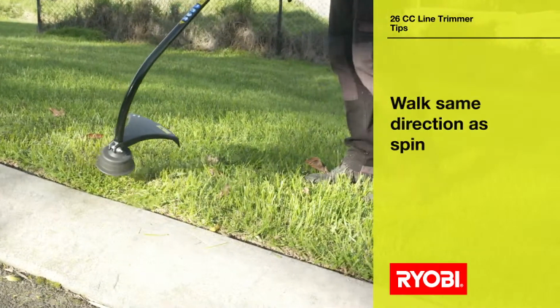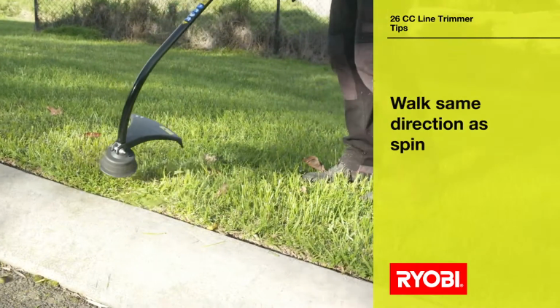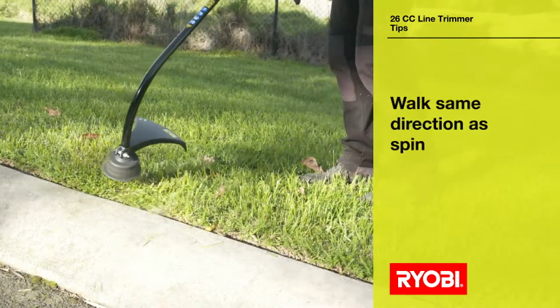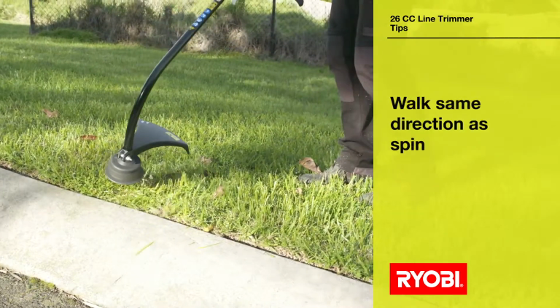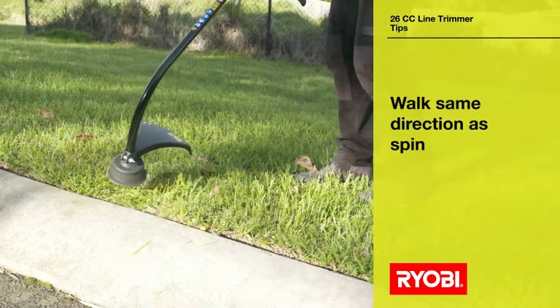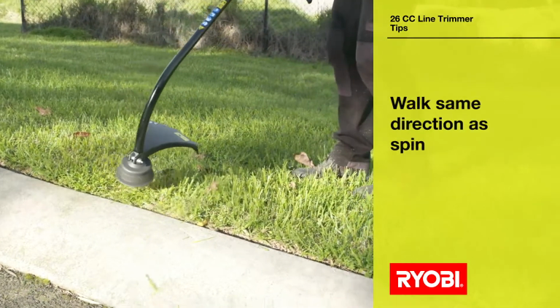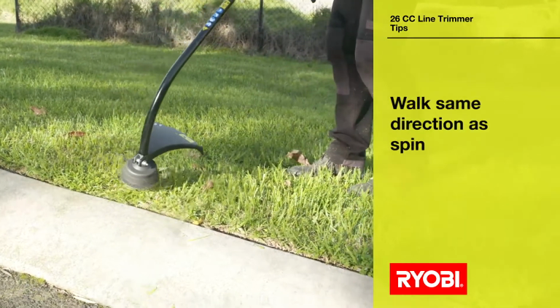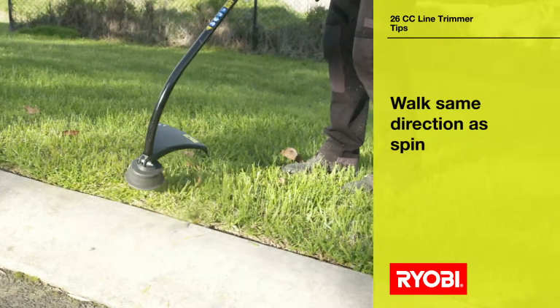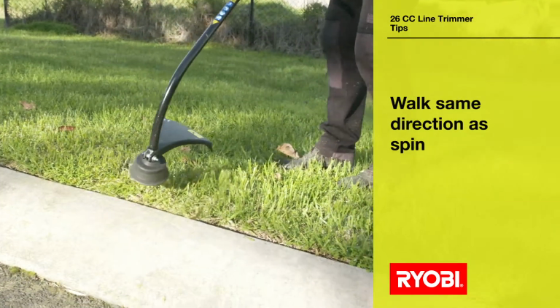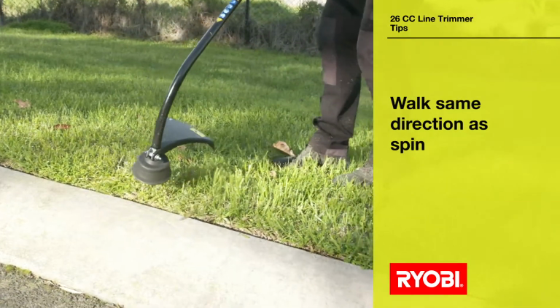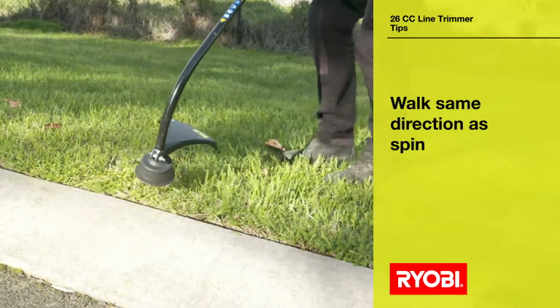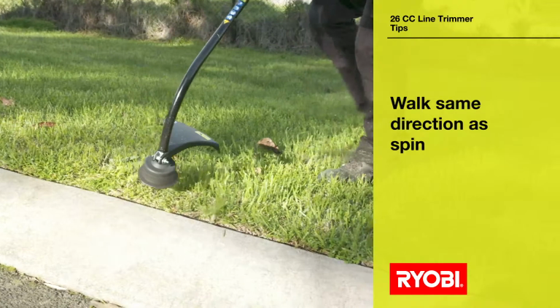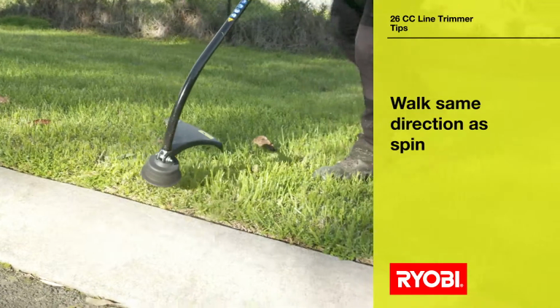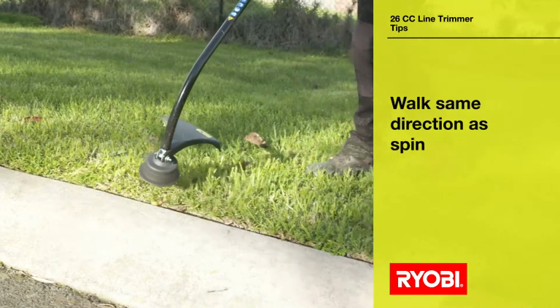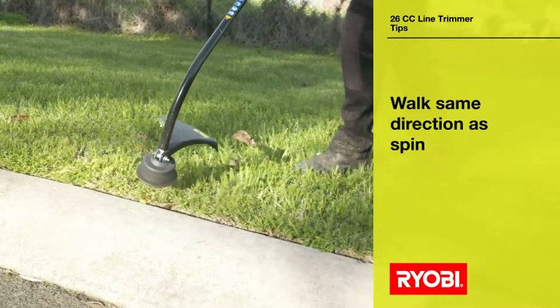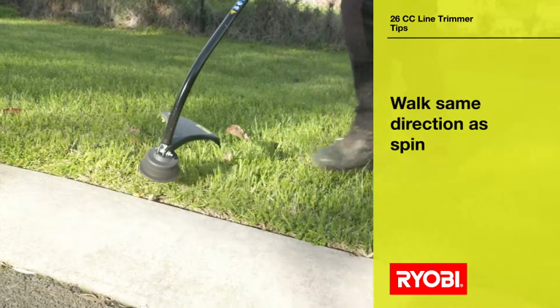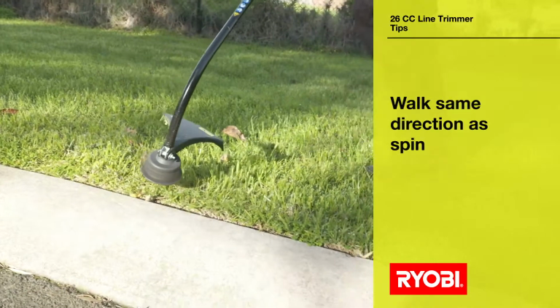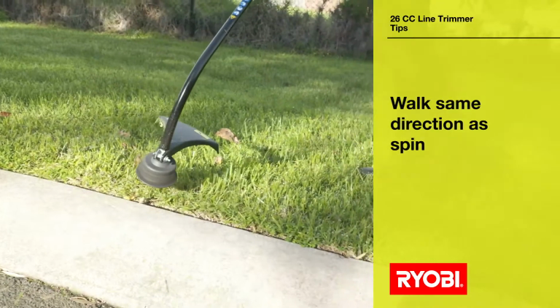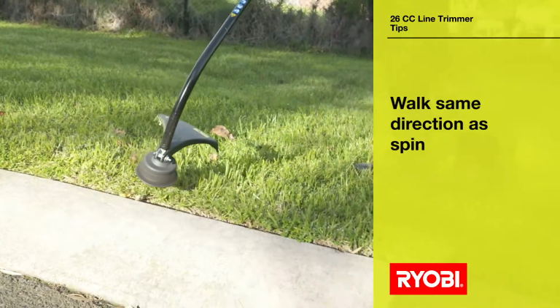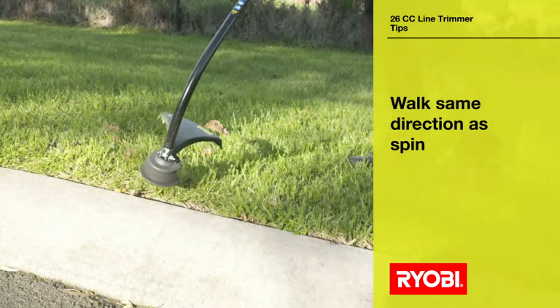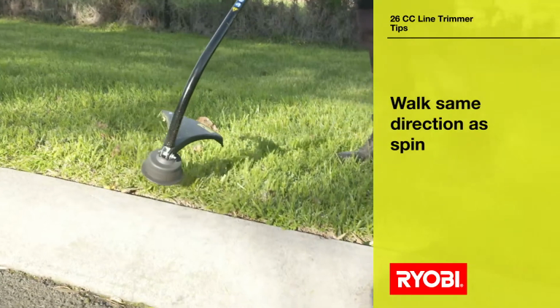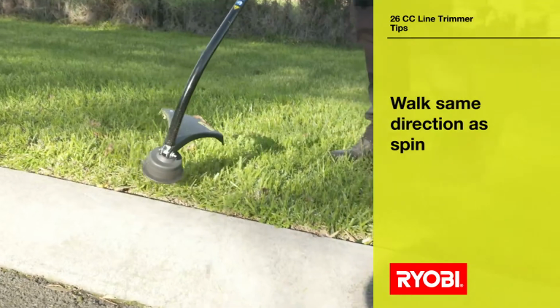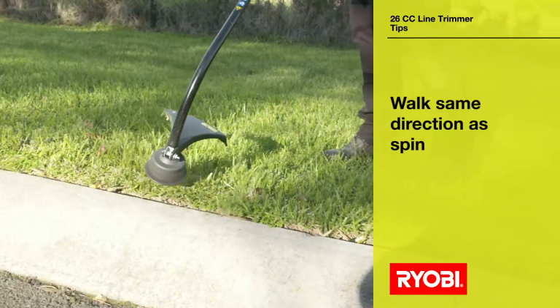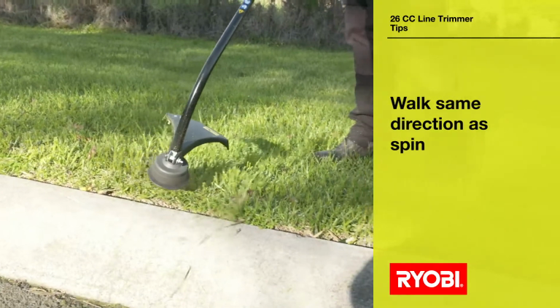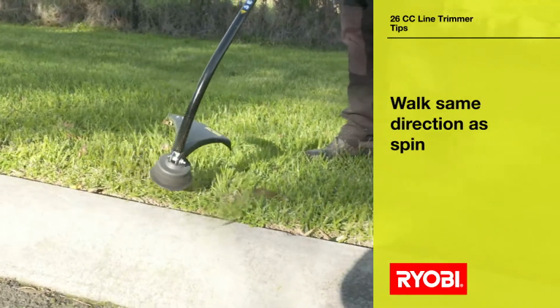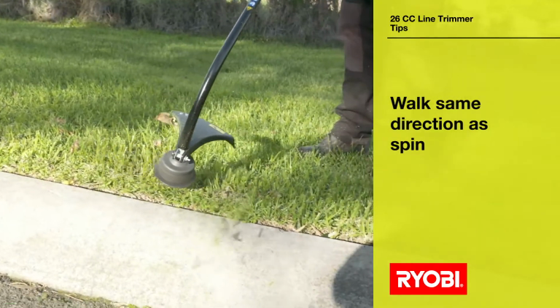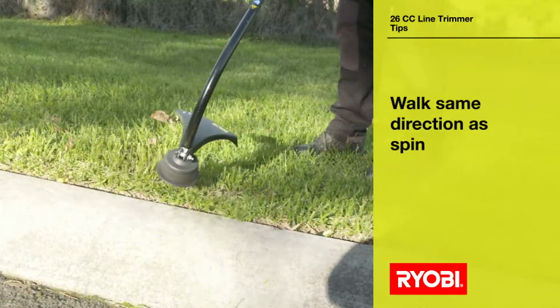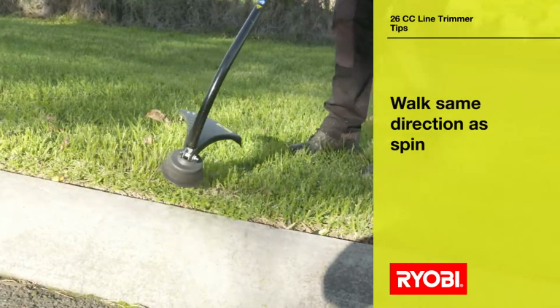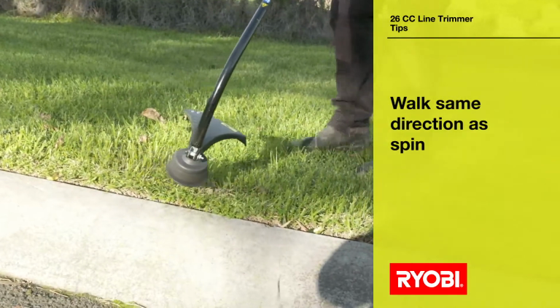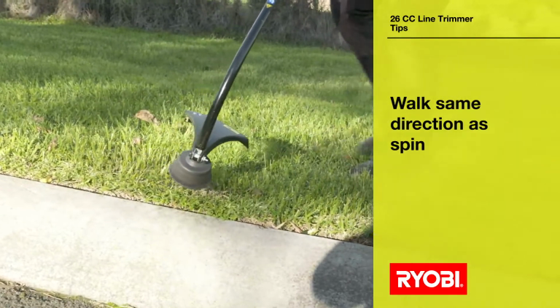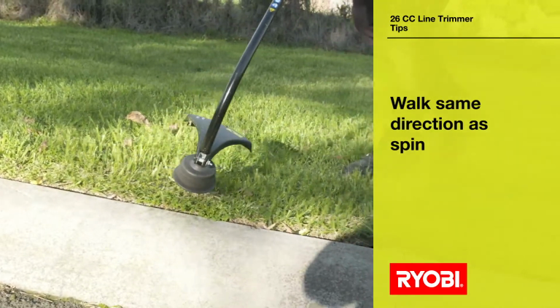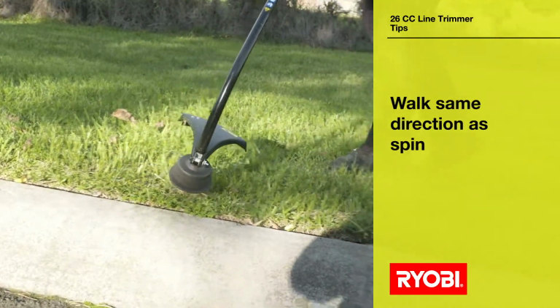One last tip: always walk the same direction that the line is spinning. This stops debris being thrown onto your feet and legs.